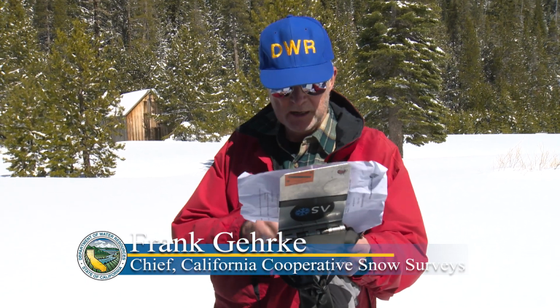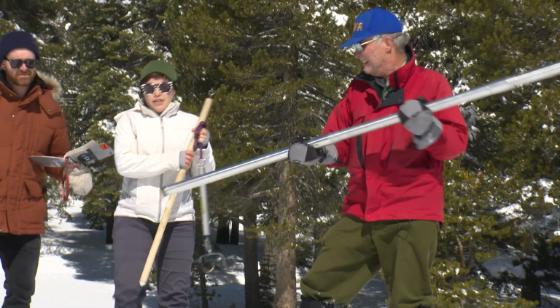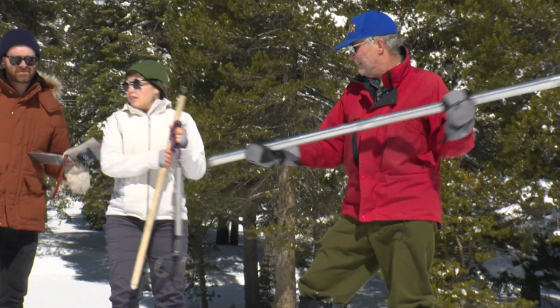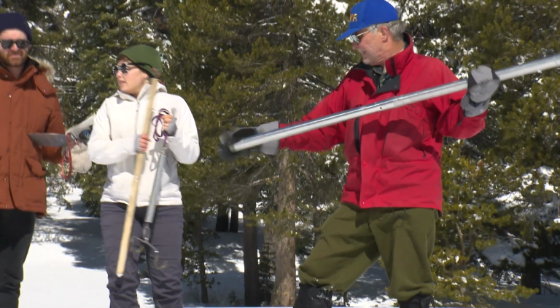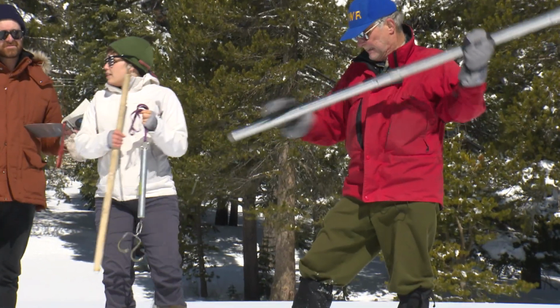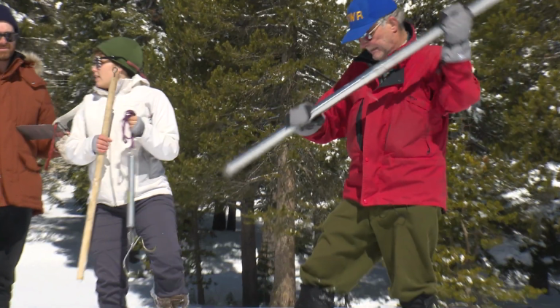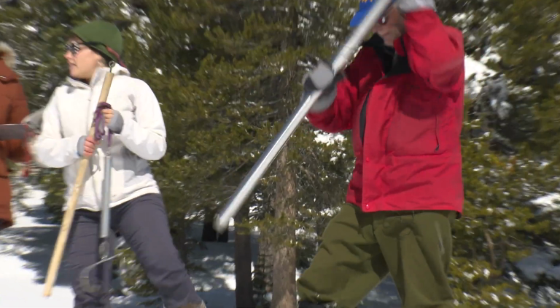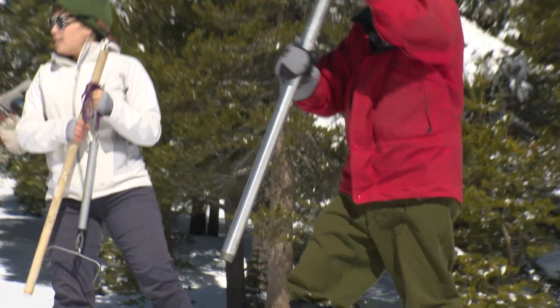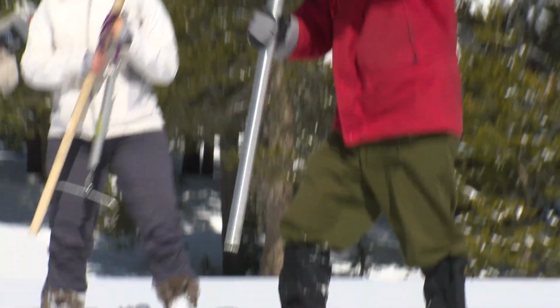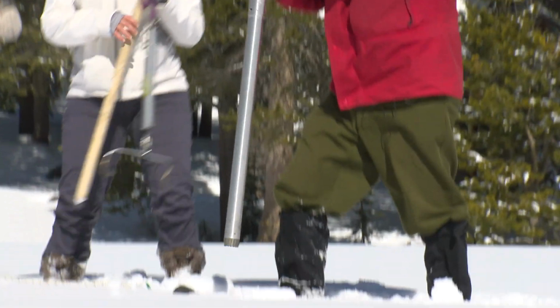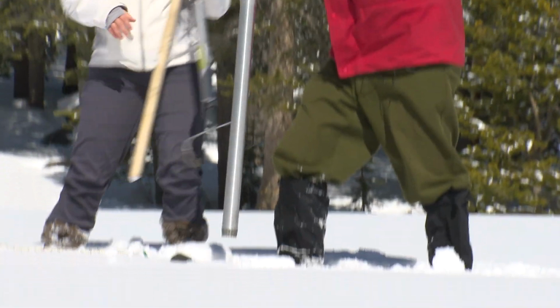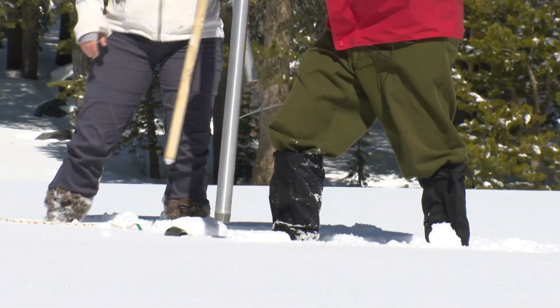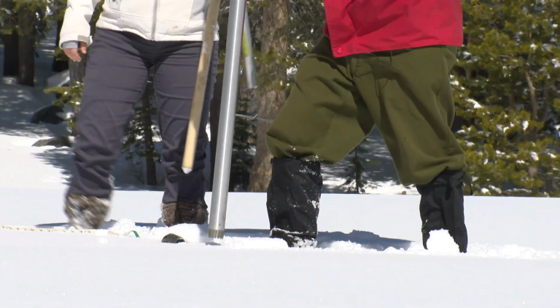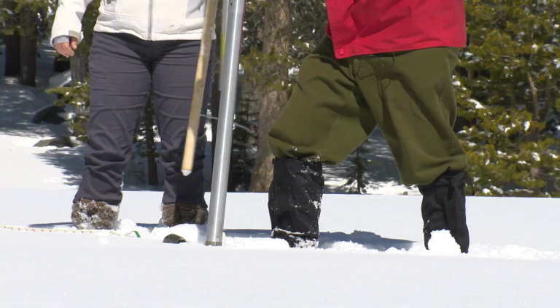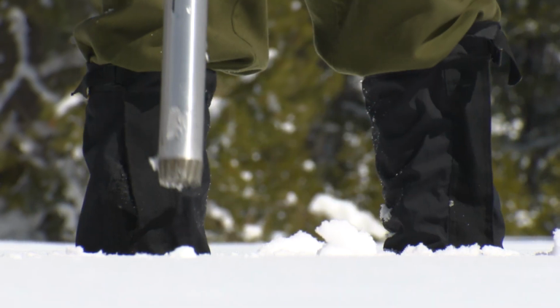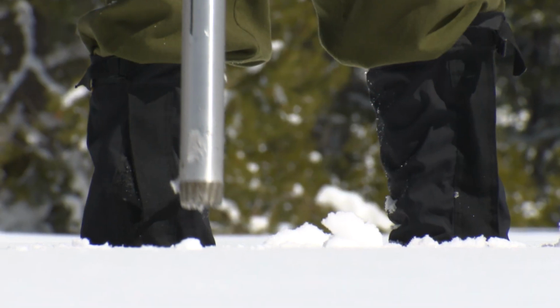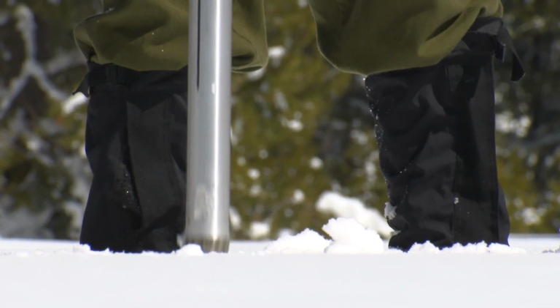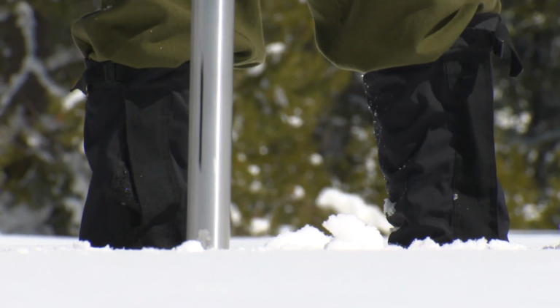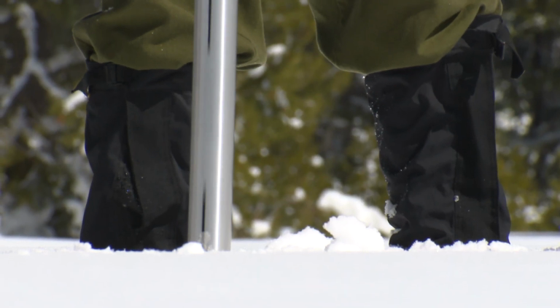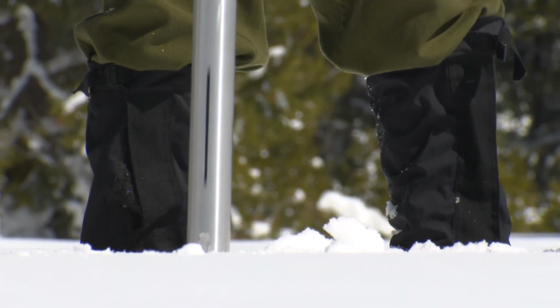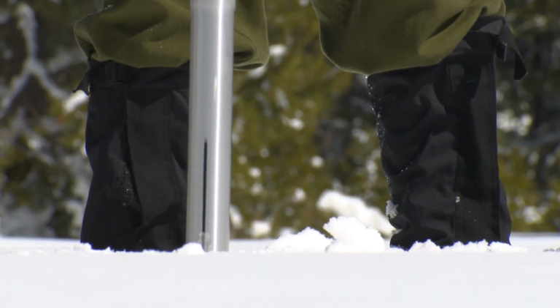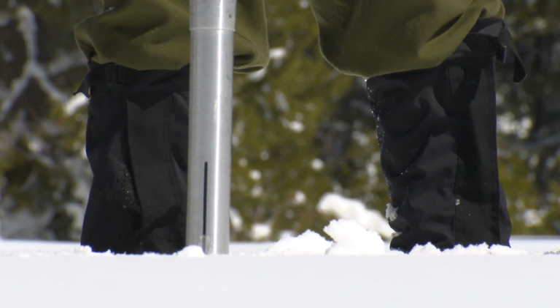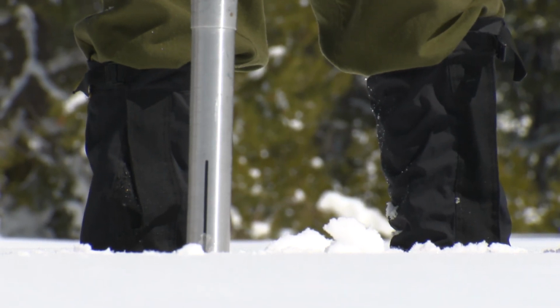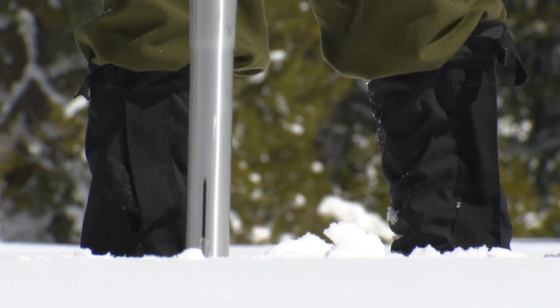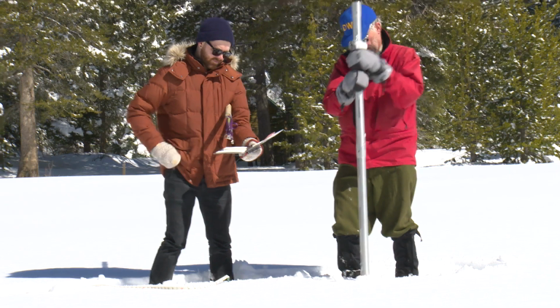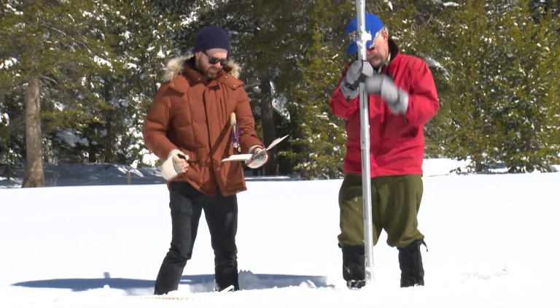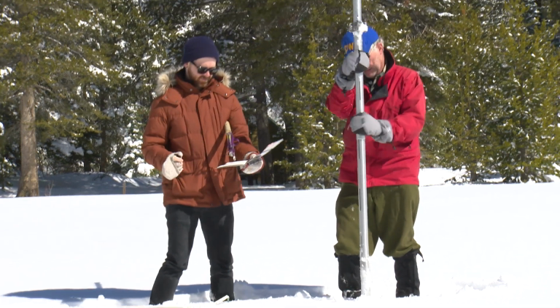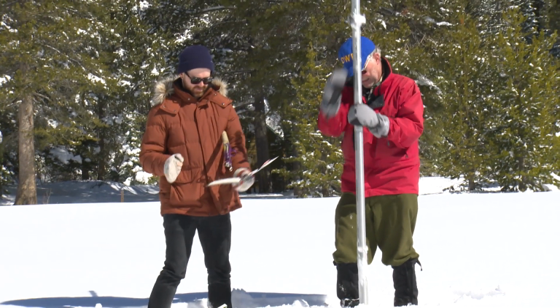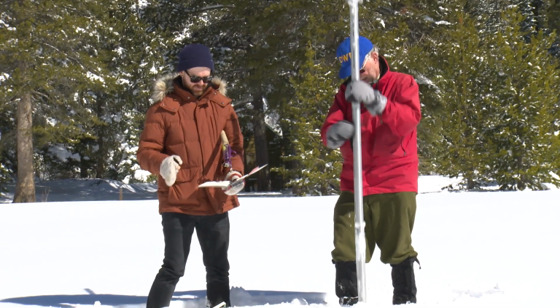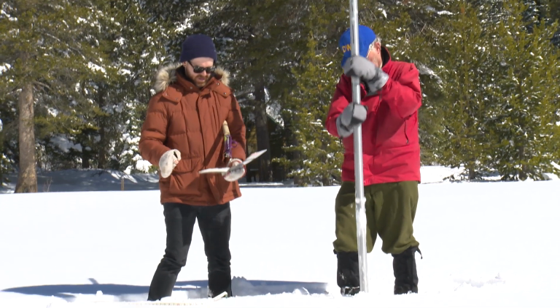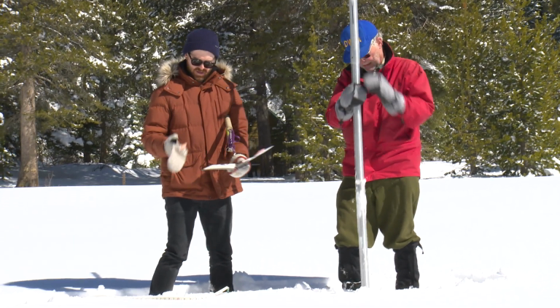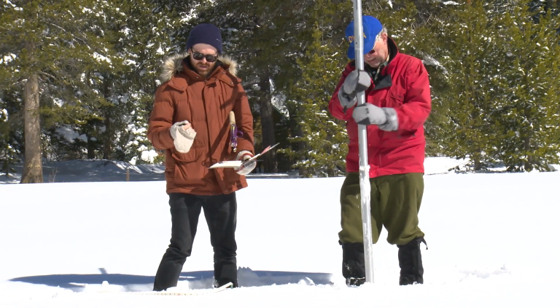Today we measured a depth of 41.1, water content 9.4, 39% of its long-term average.